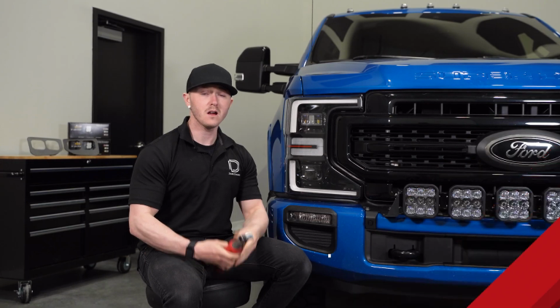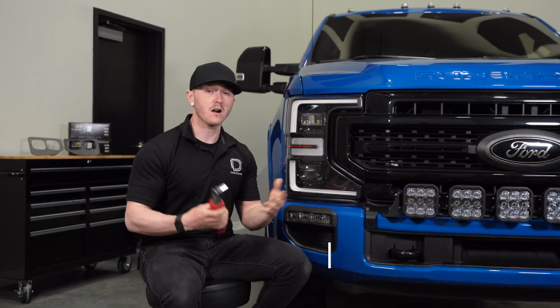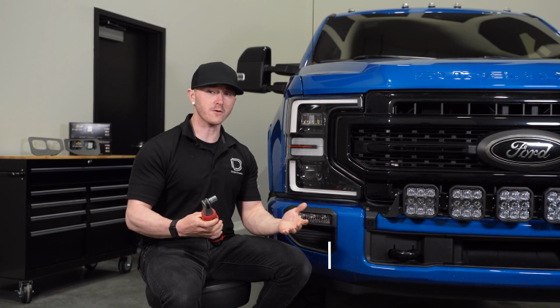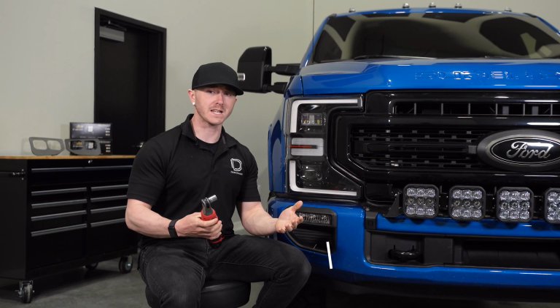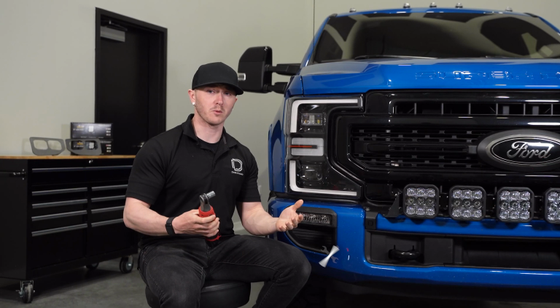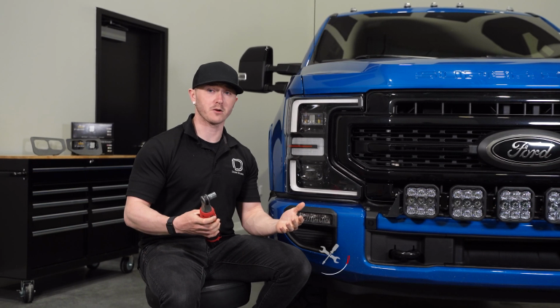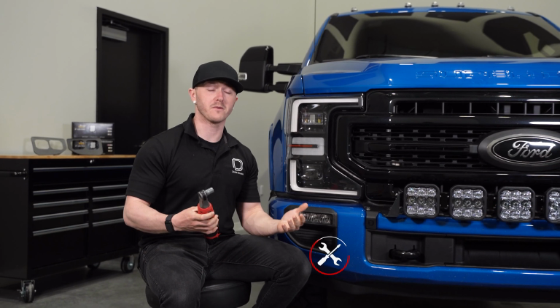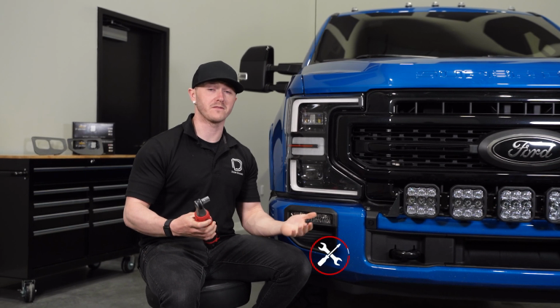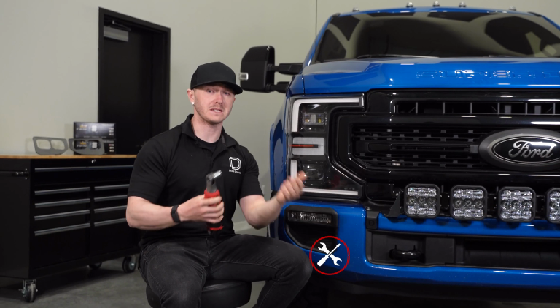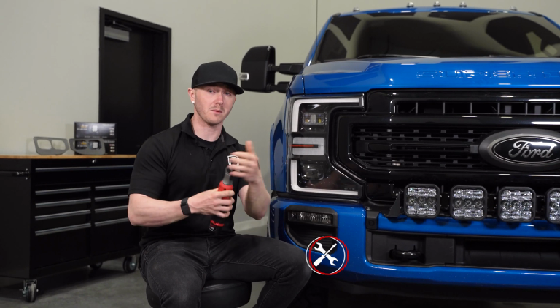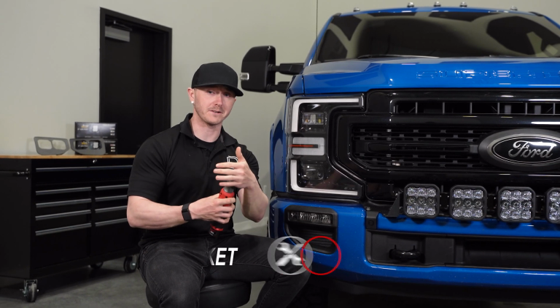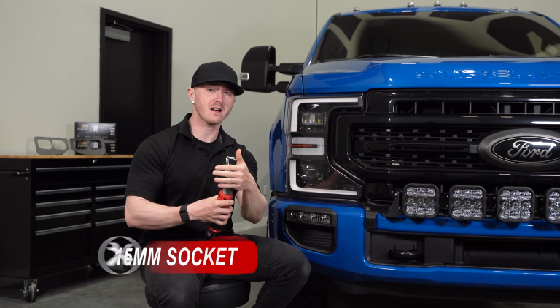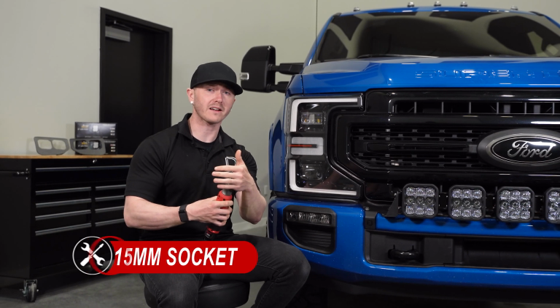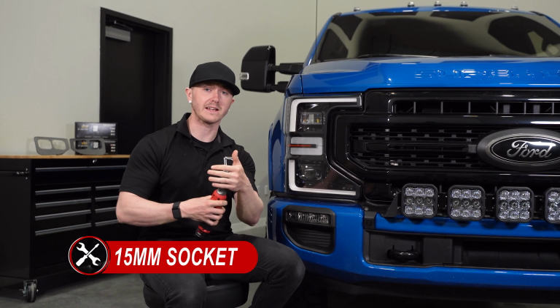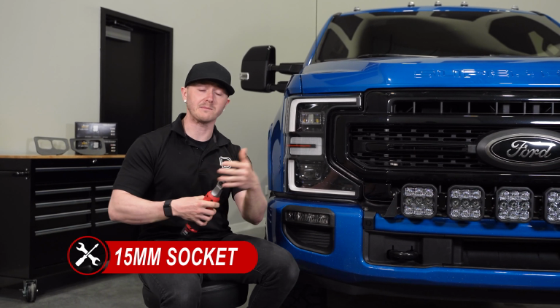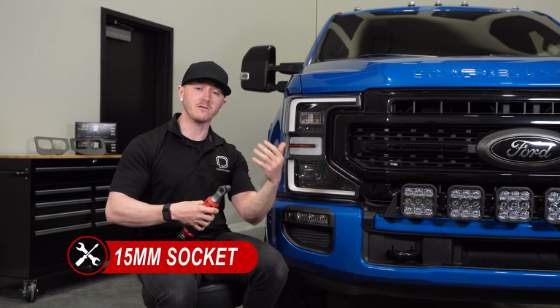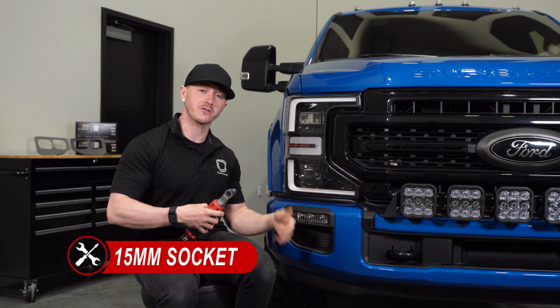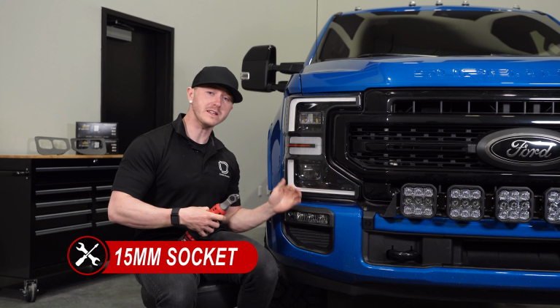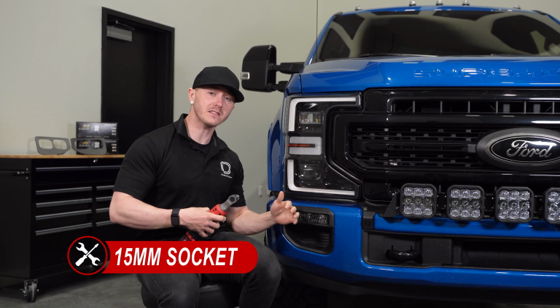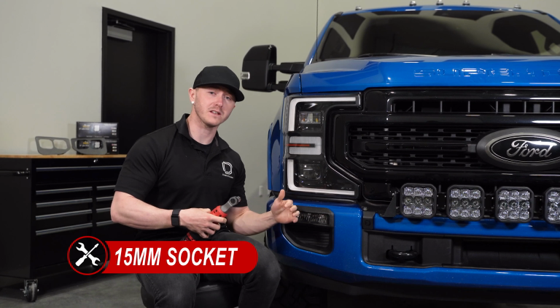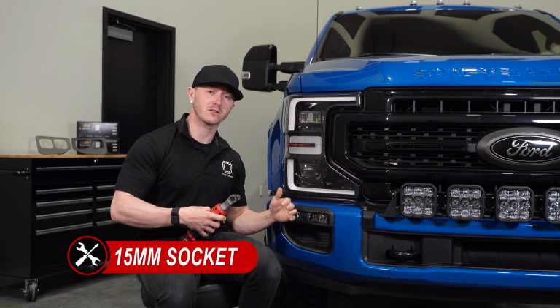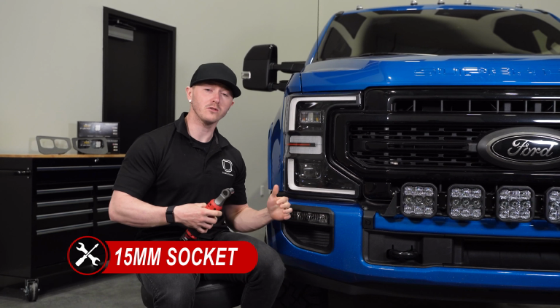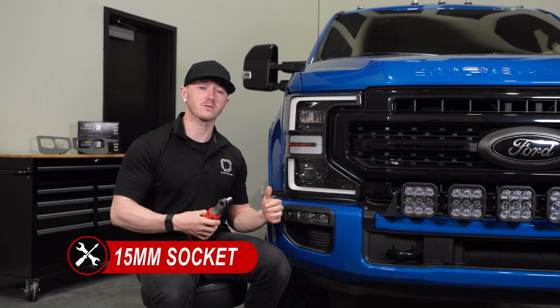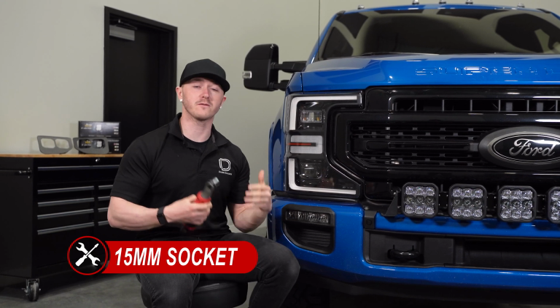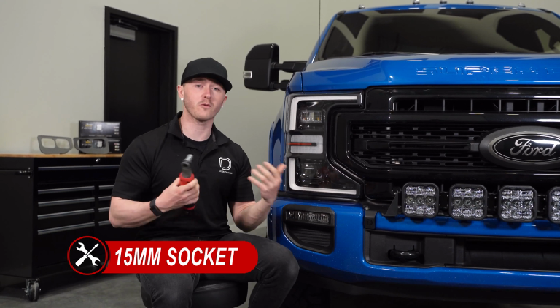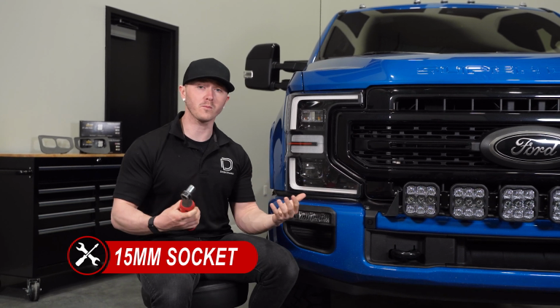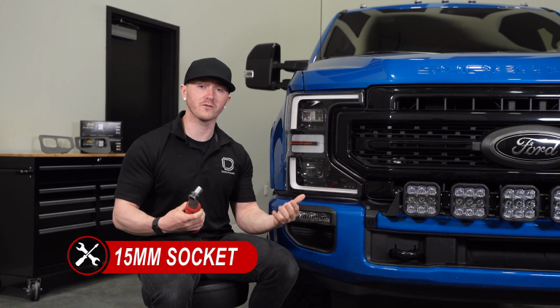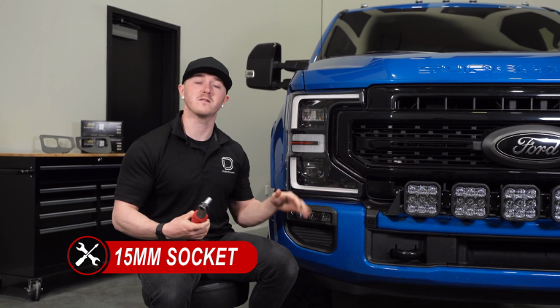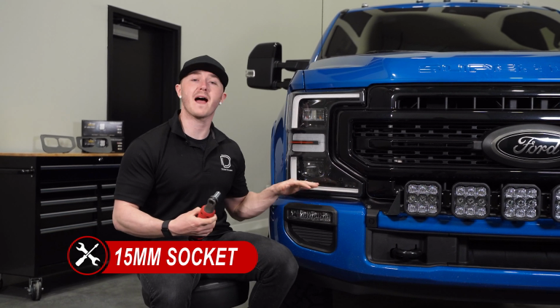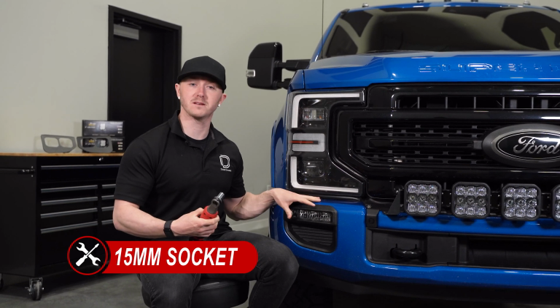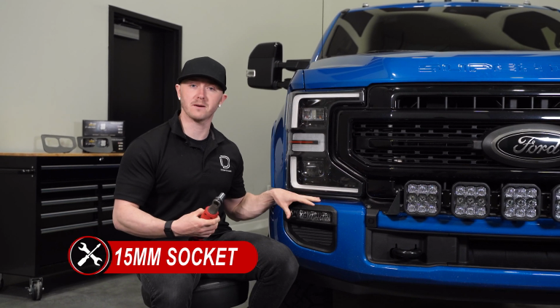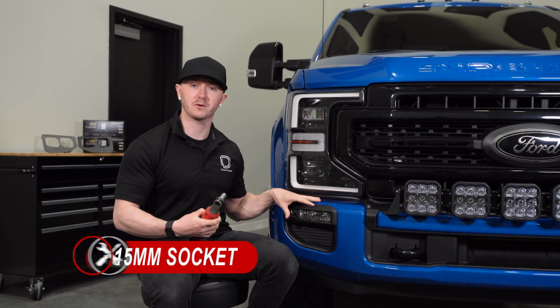Our first step will be to grab a 15mm socket and move underneath the vehicle to remove four bolts from the back of the bumper.